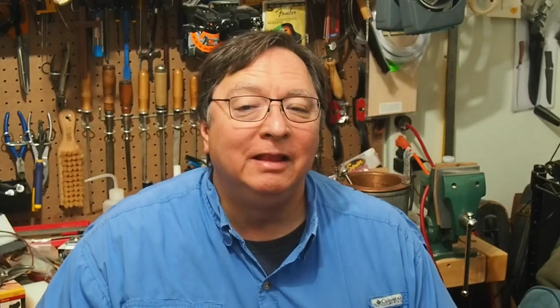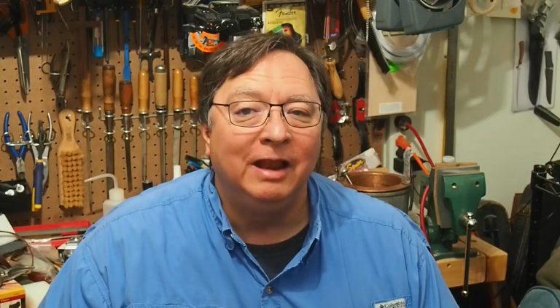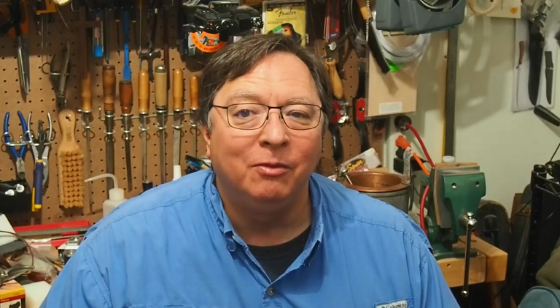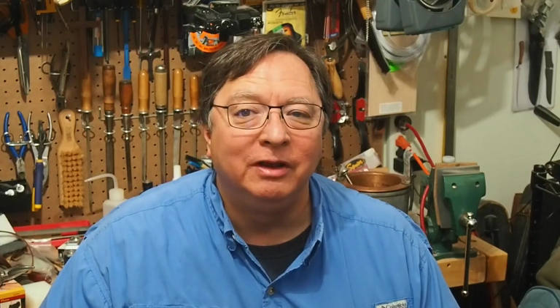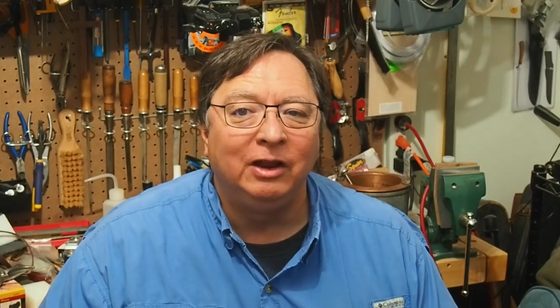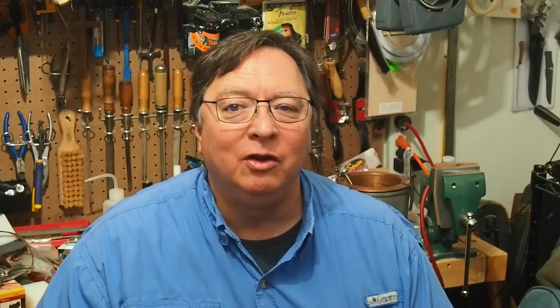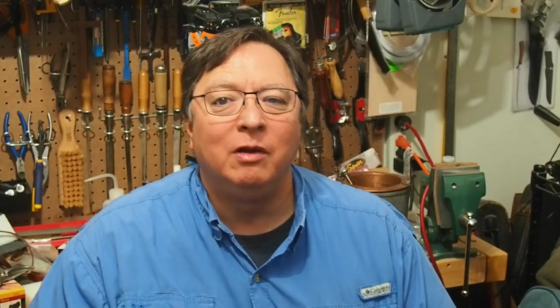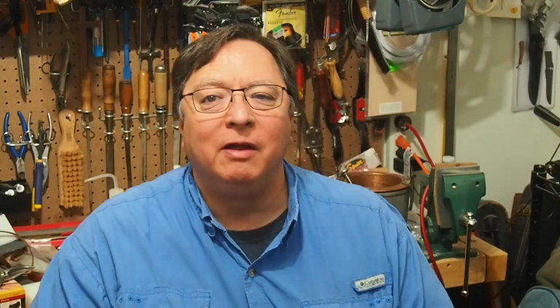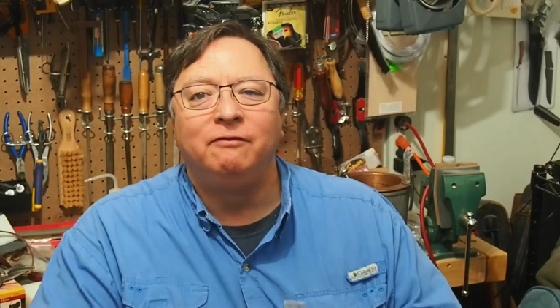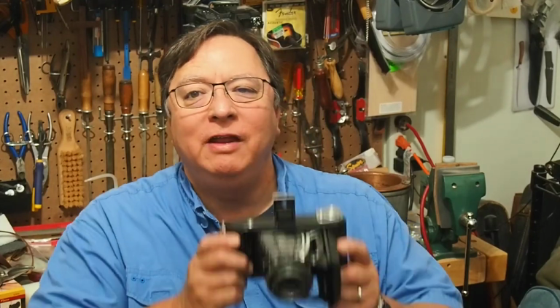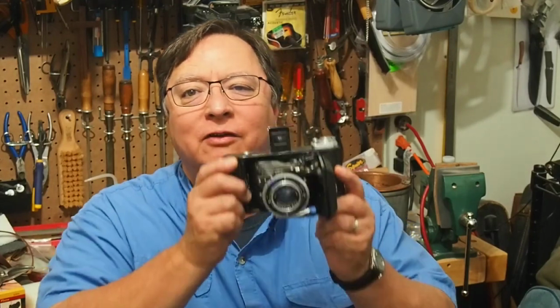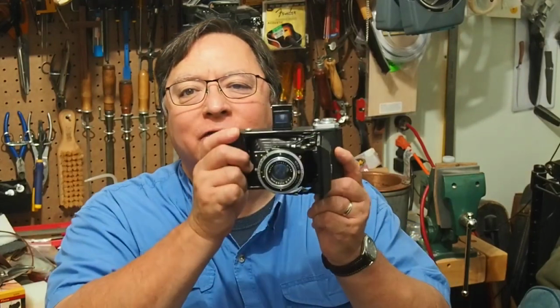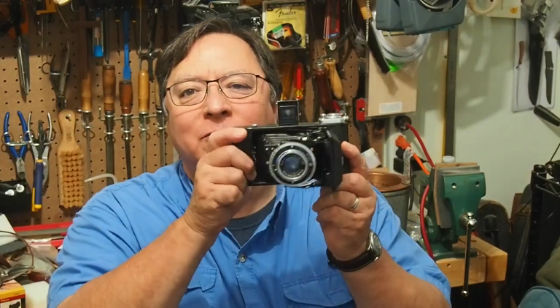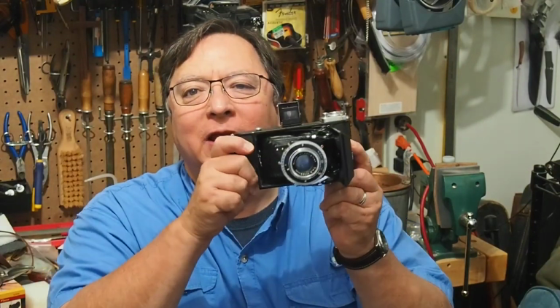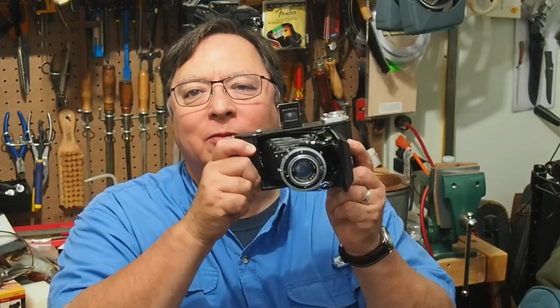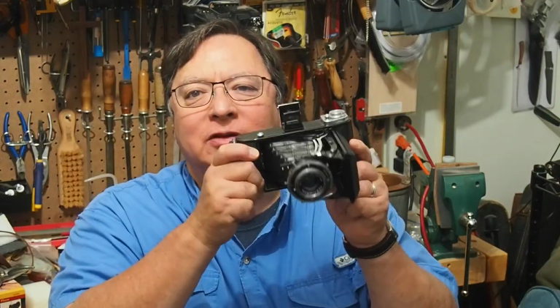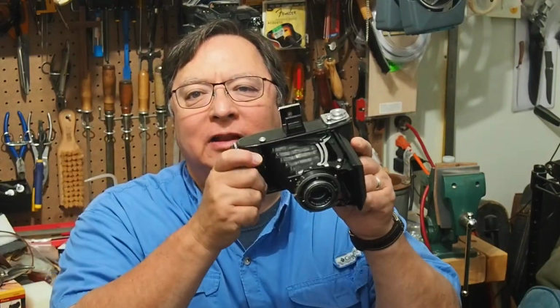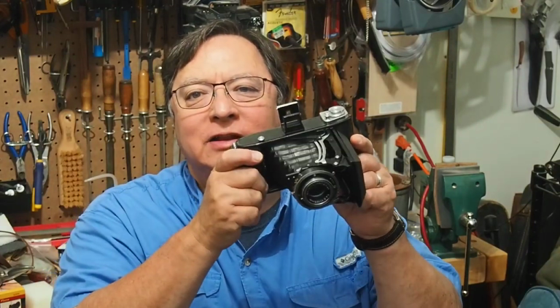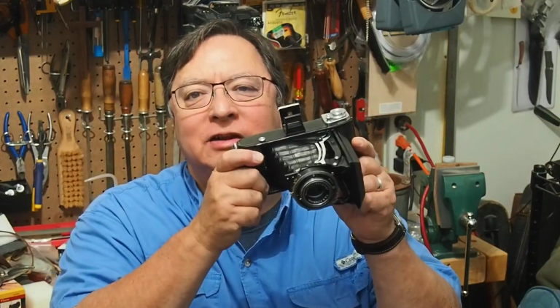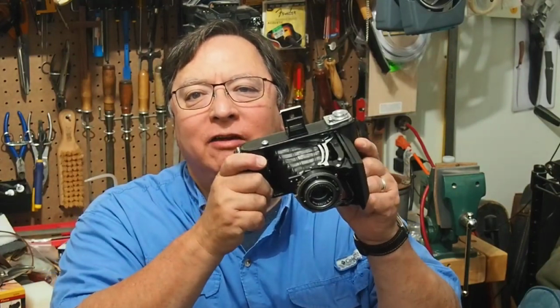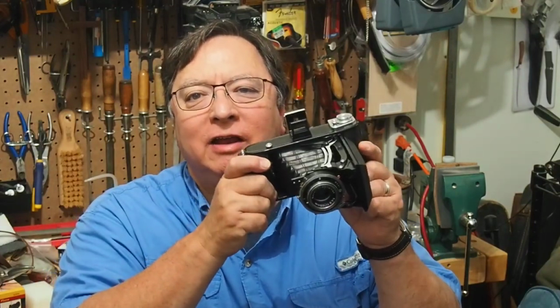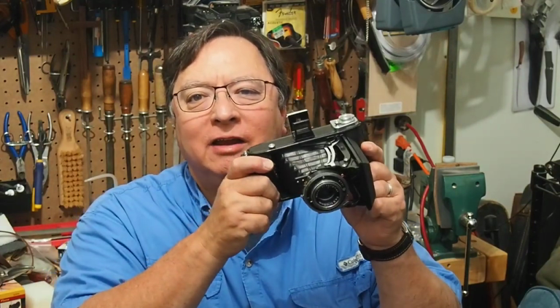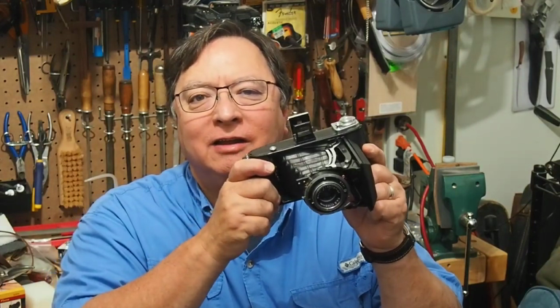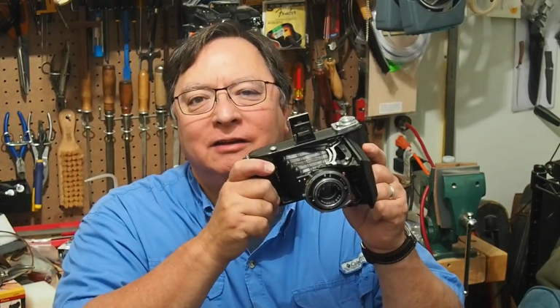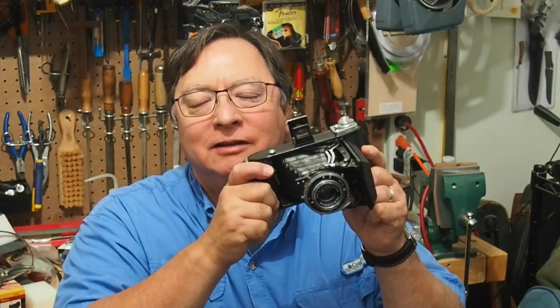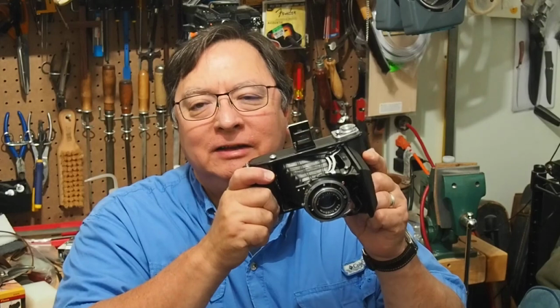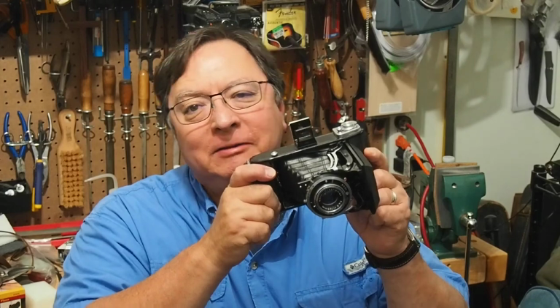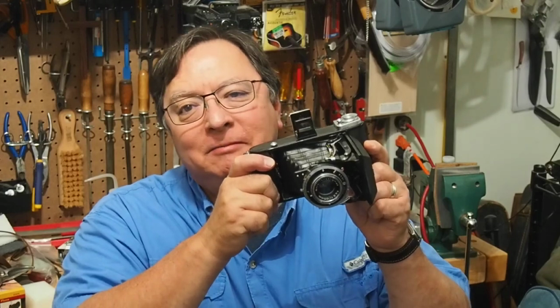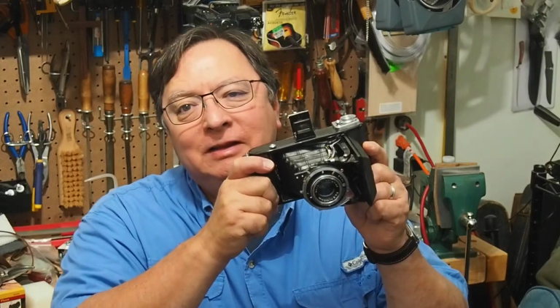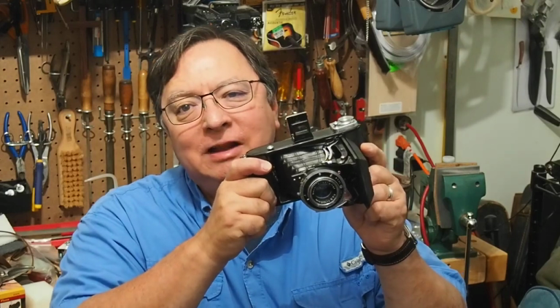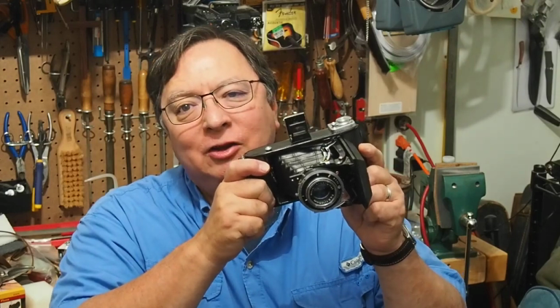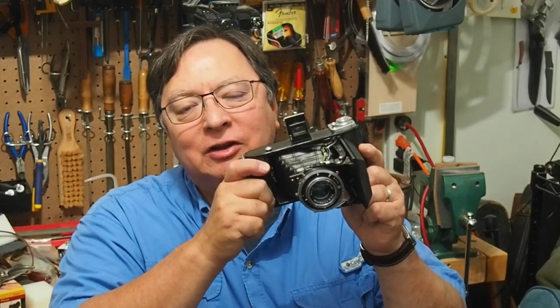Today we're going to take a look at one of my favorite film cameras, the legendary Iconta. Let's take a look.